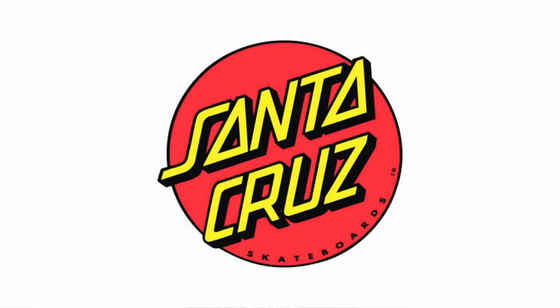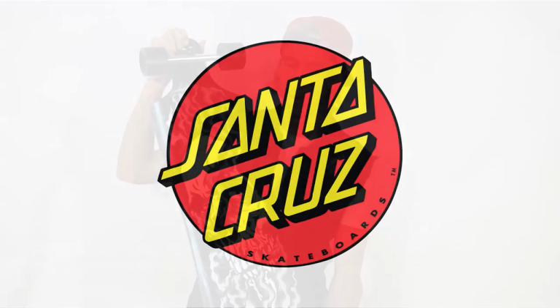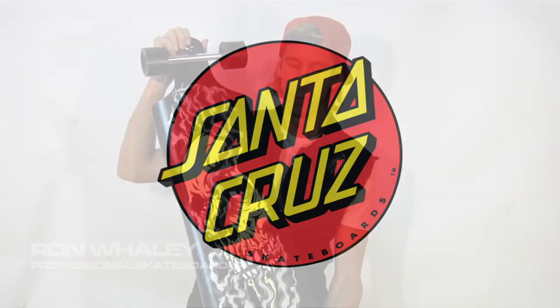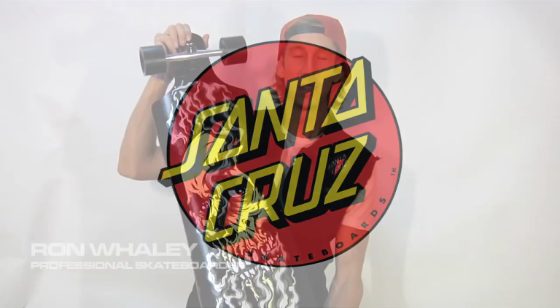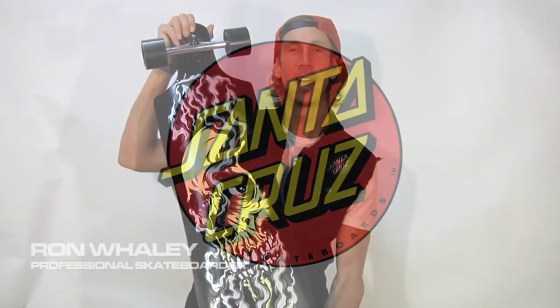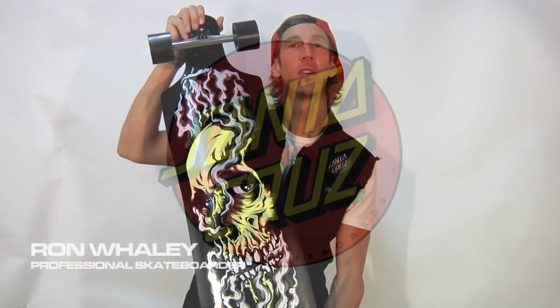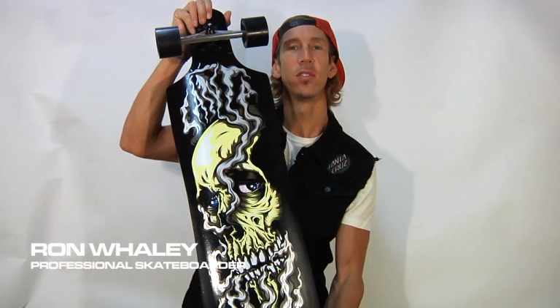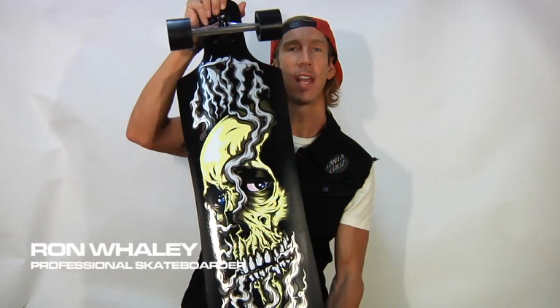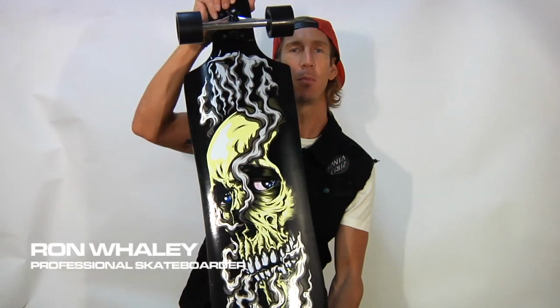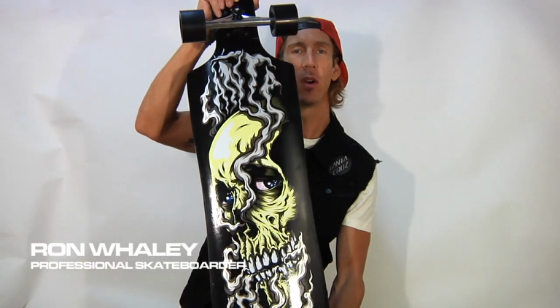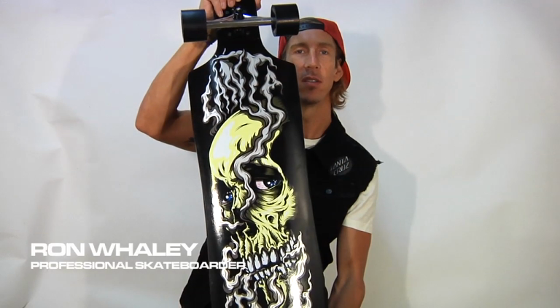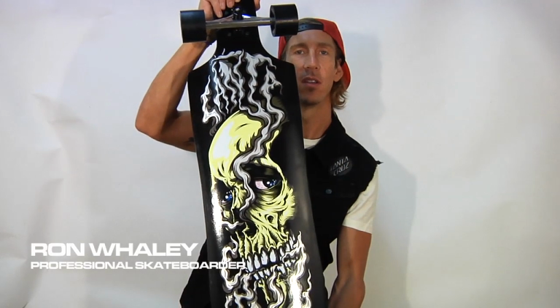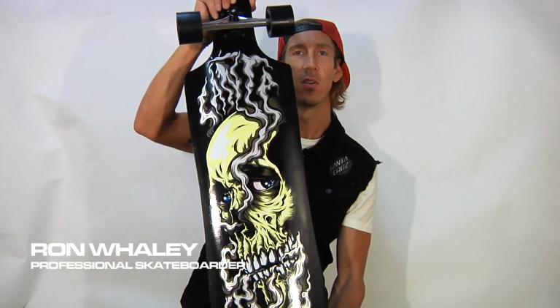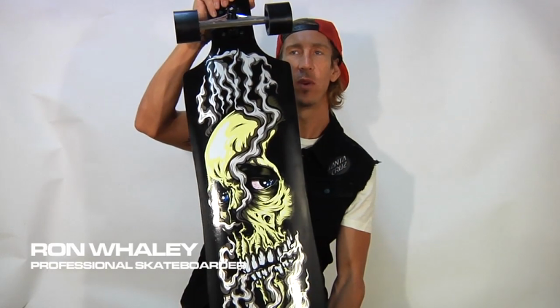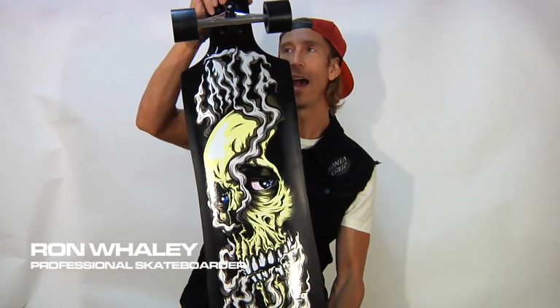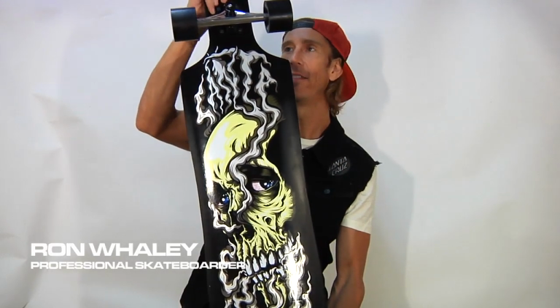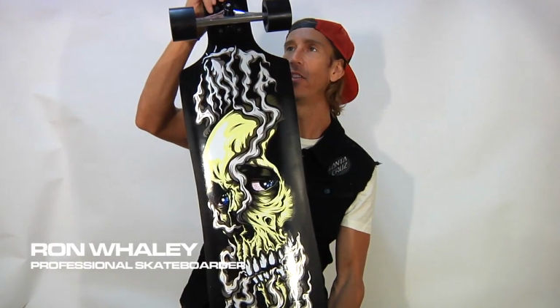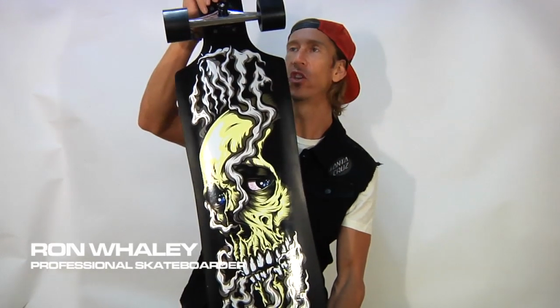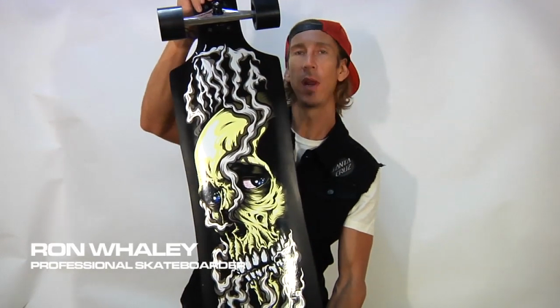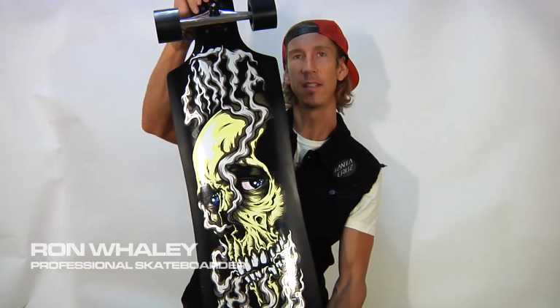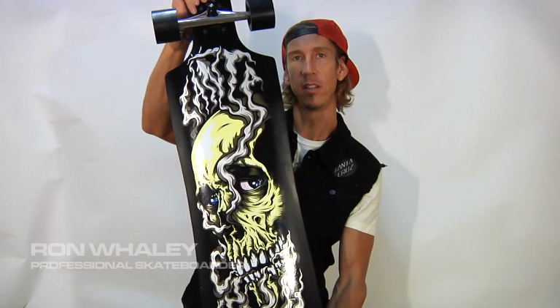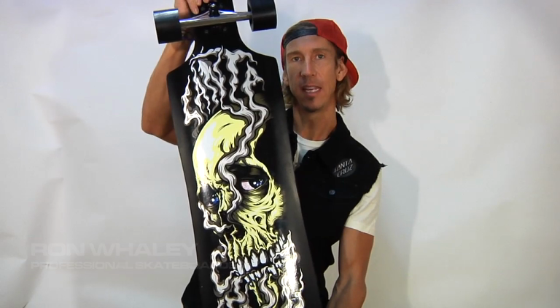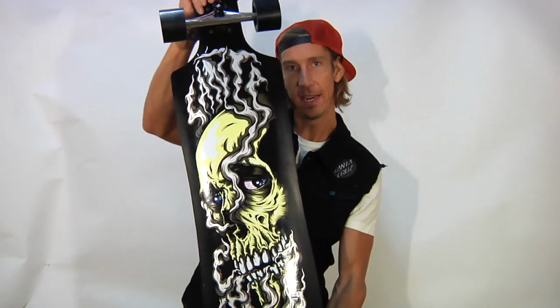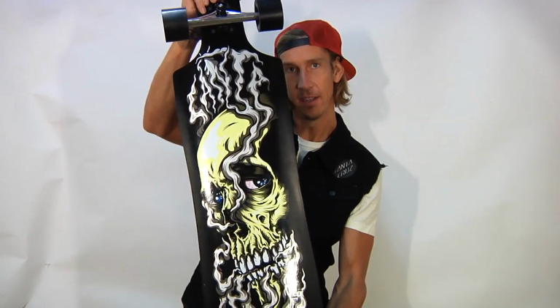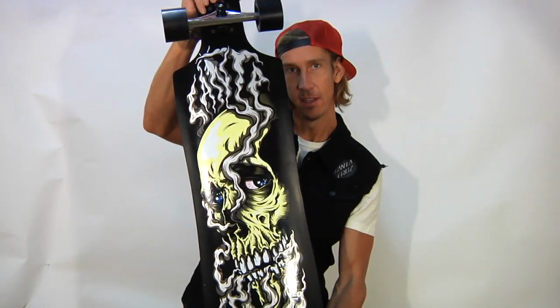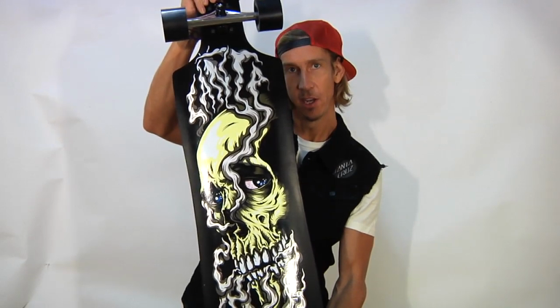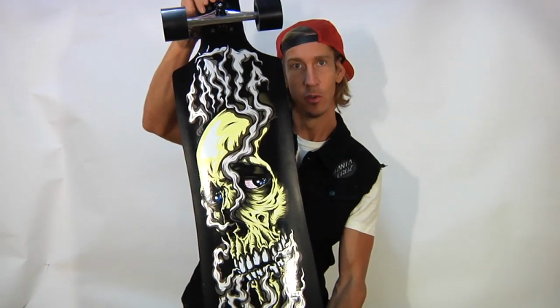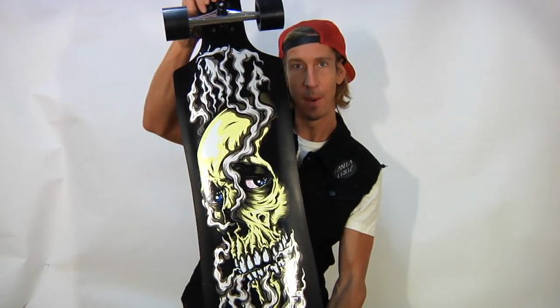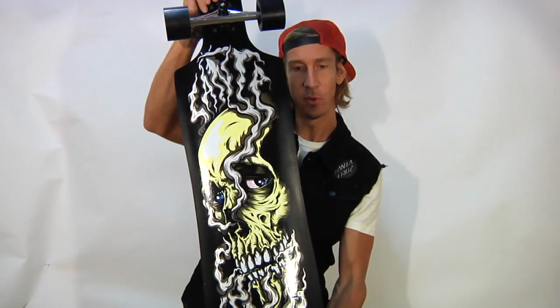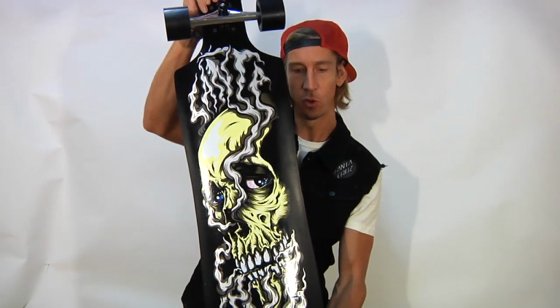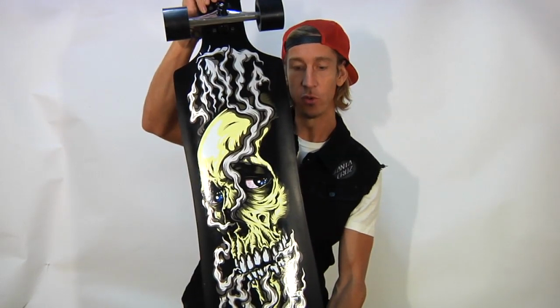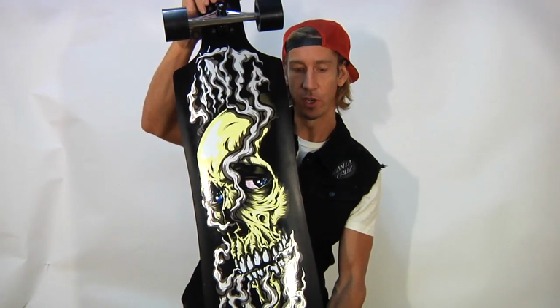From Santa Cruz Skateboards we have the Shred Till Dead drop-through cruiser.